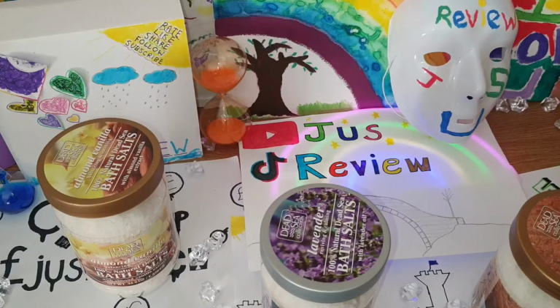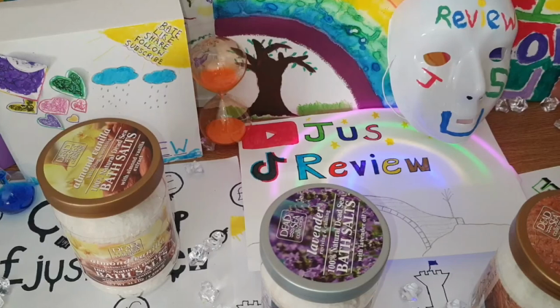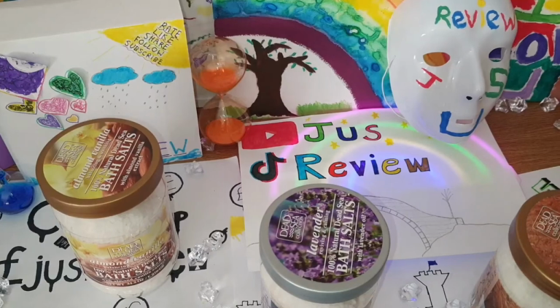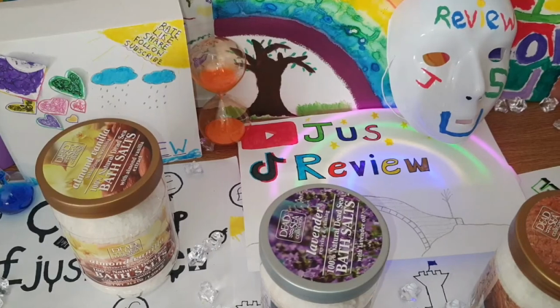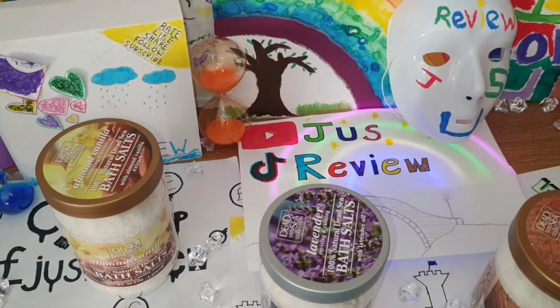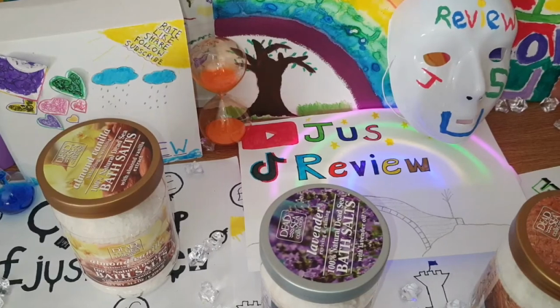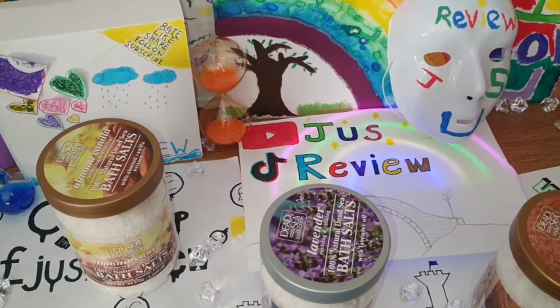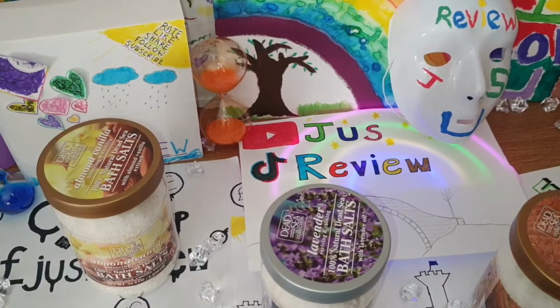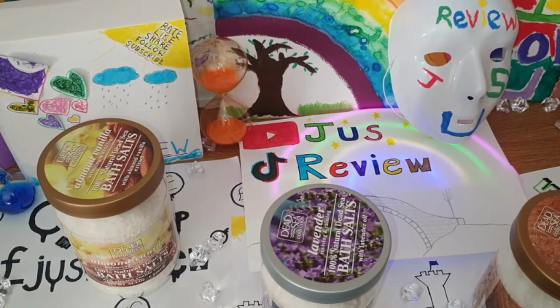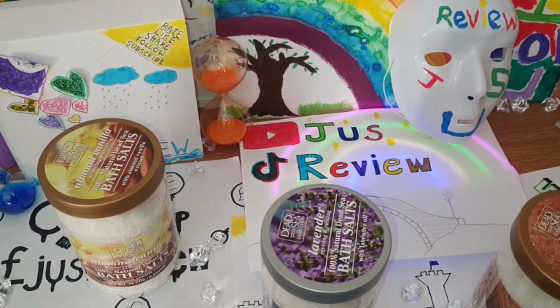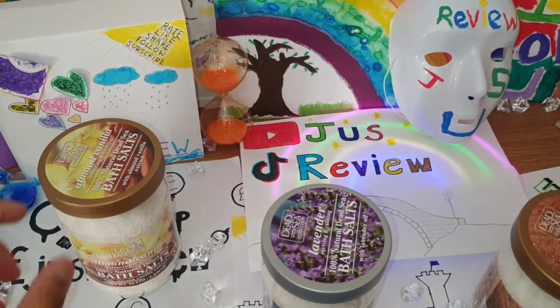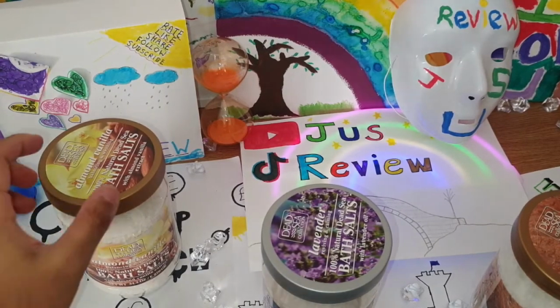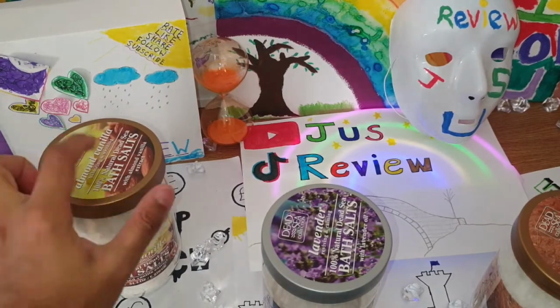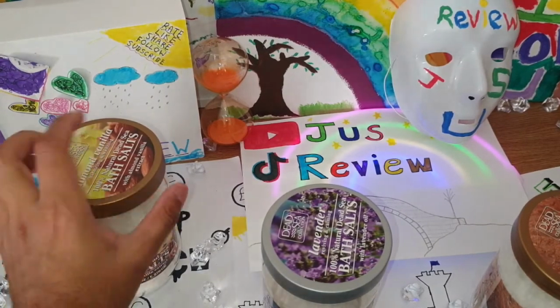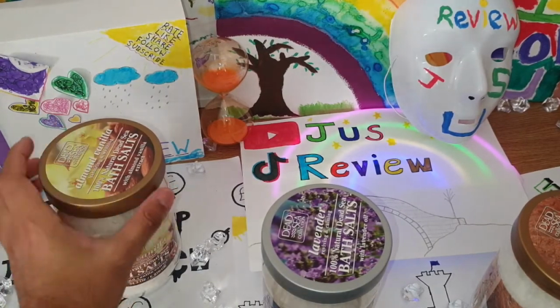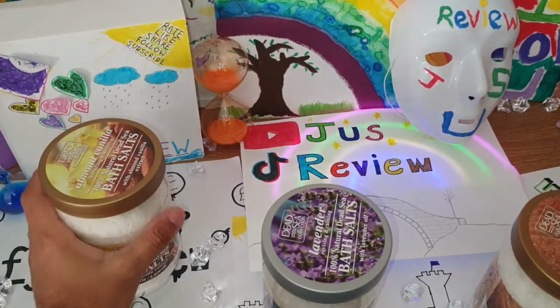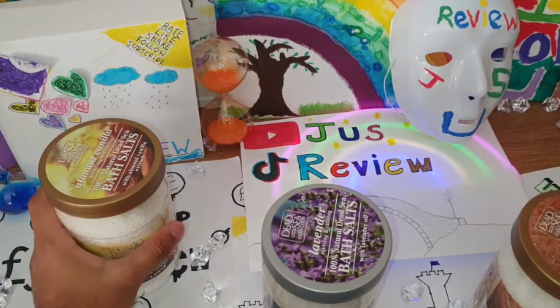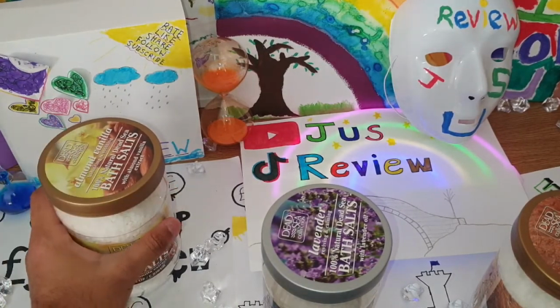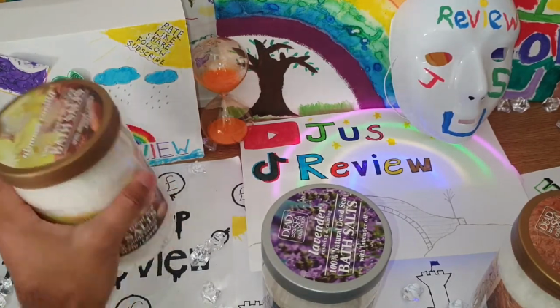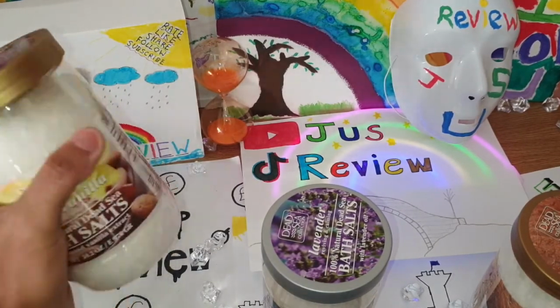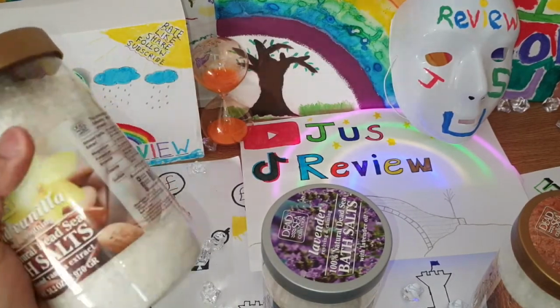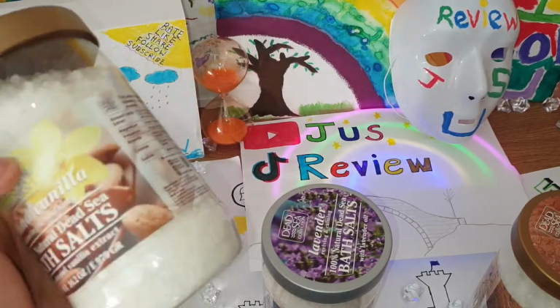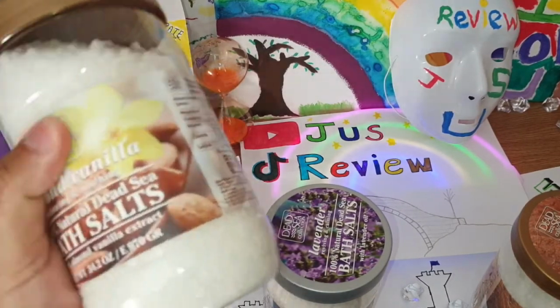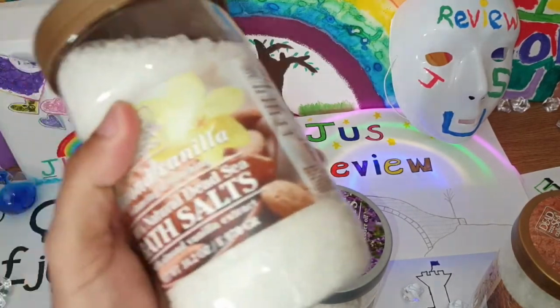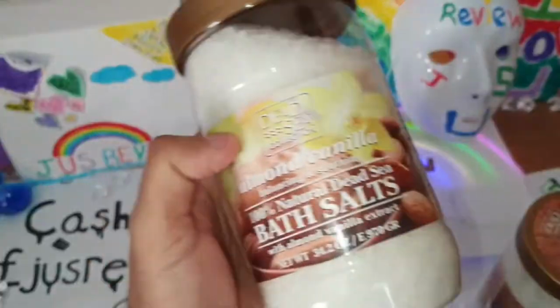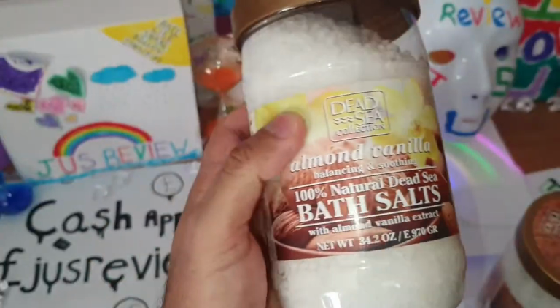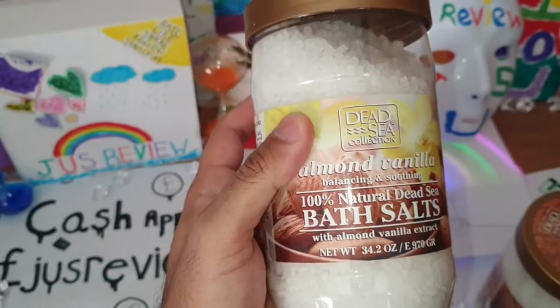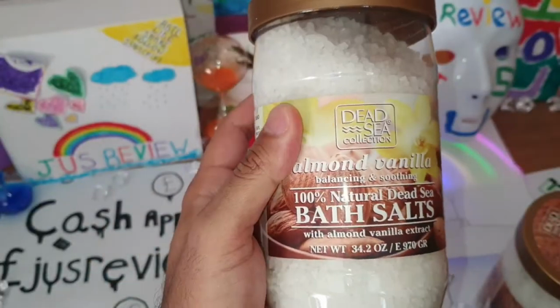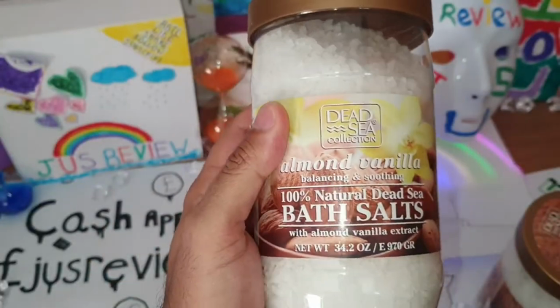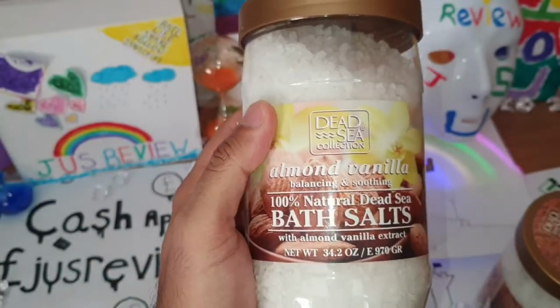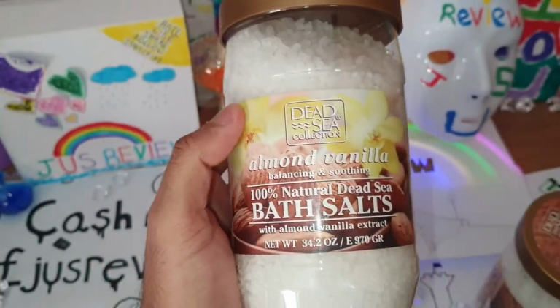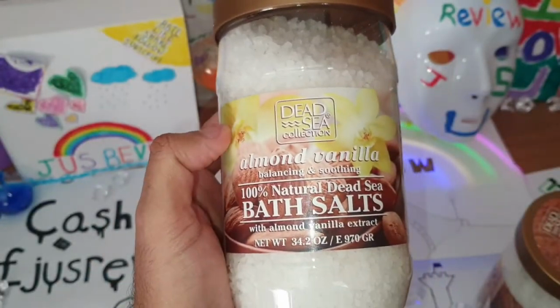Hi guys, in this video I'm going to be showing you three bath salts and what they smell like. We're going to go ahead and take a look at the first one.